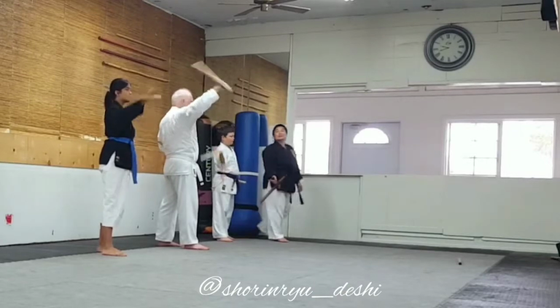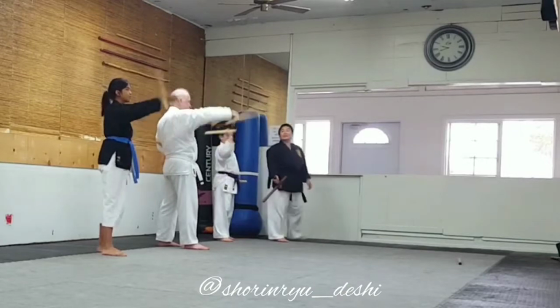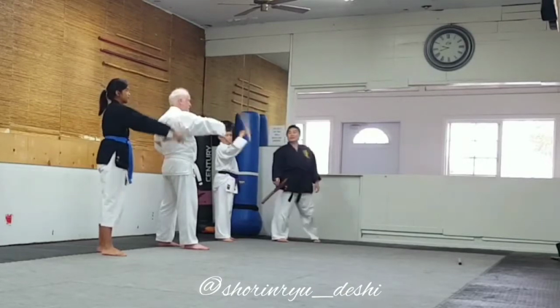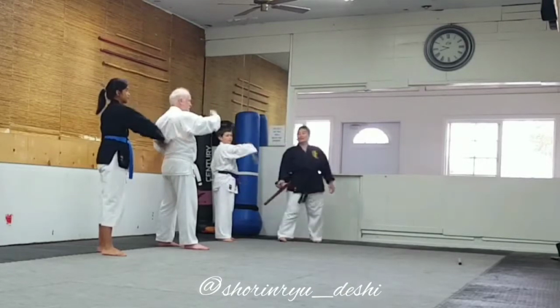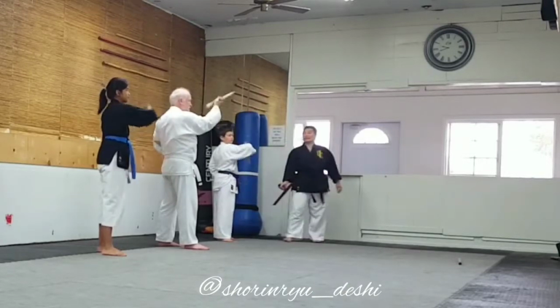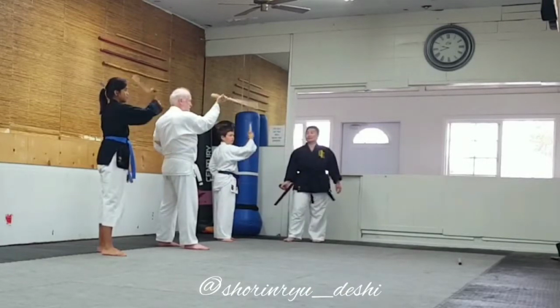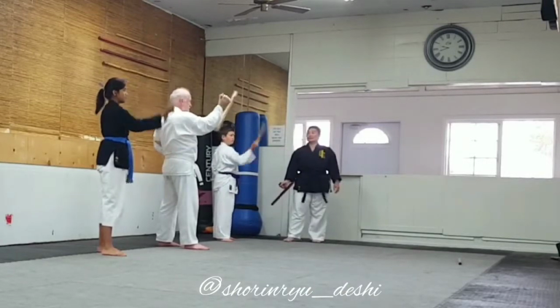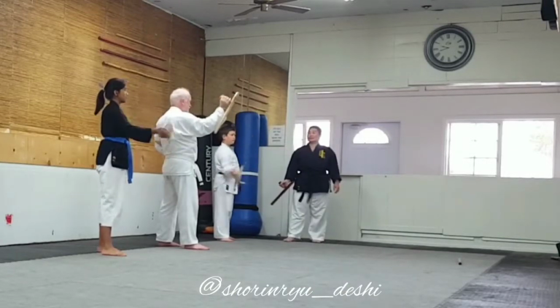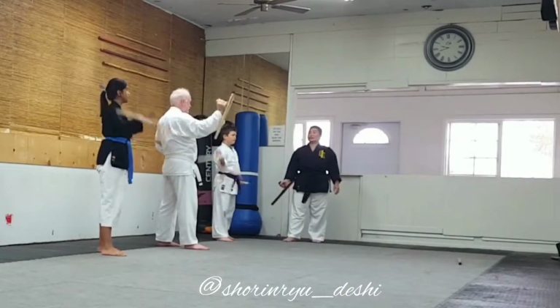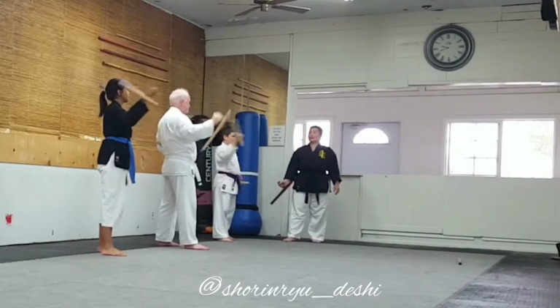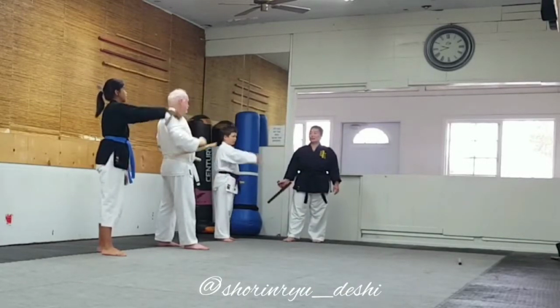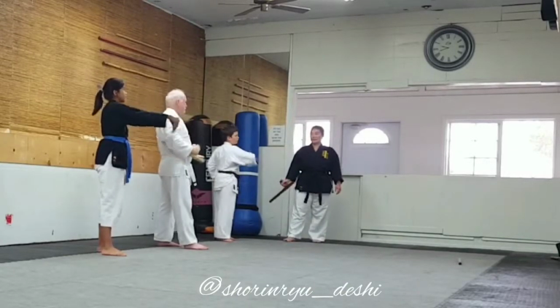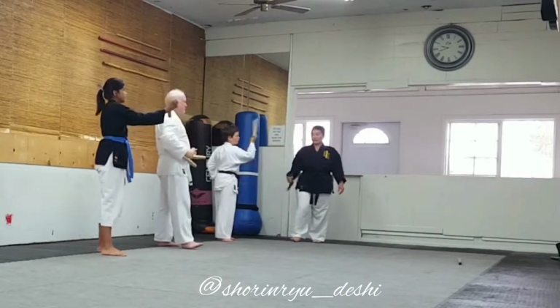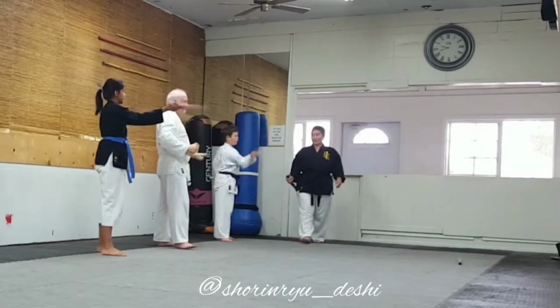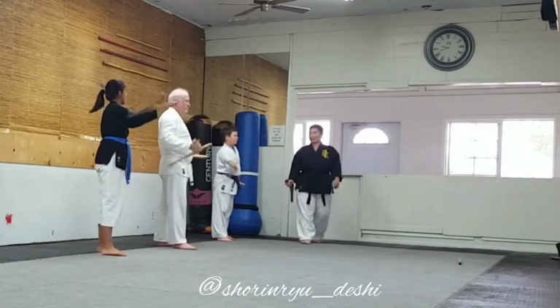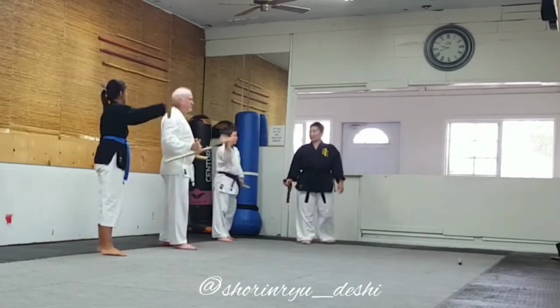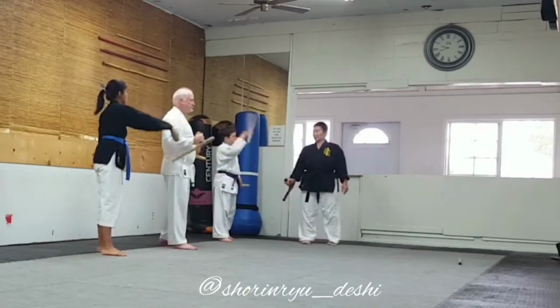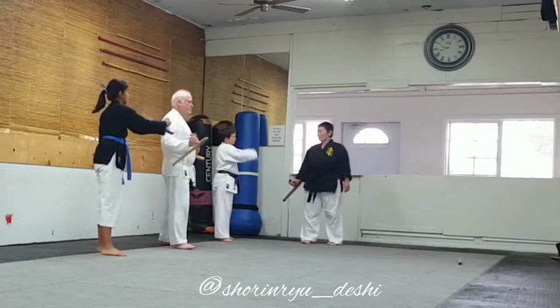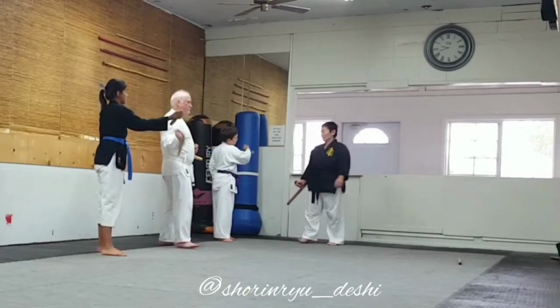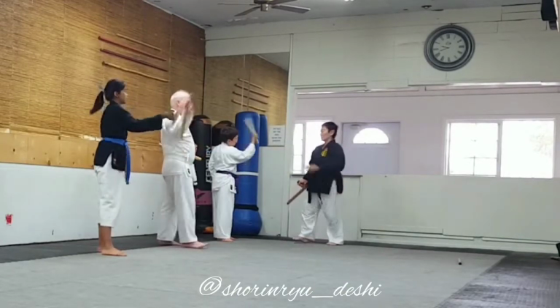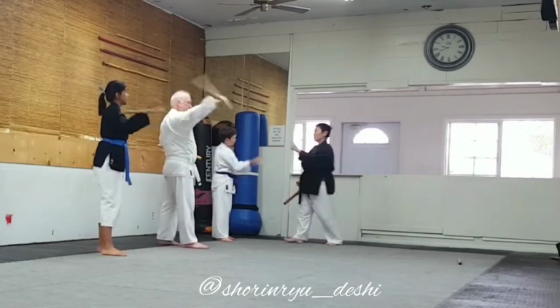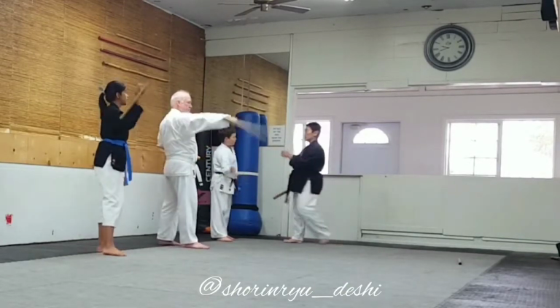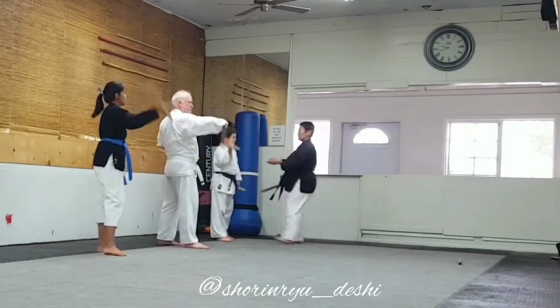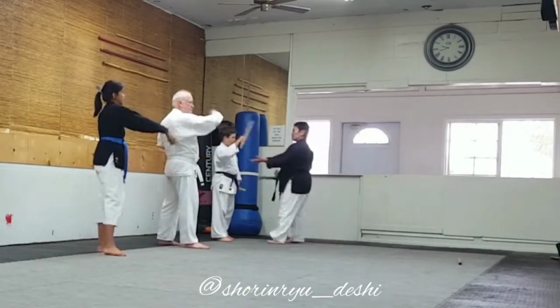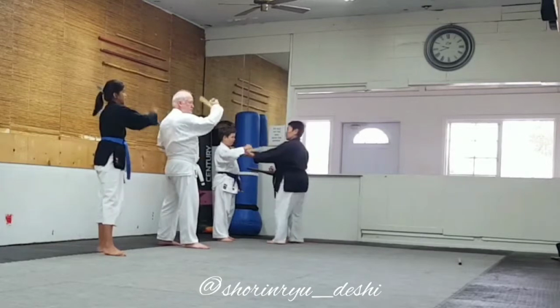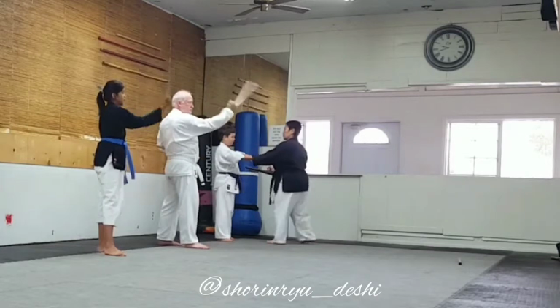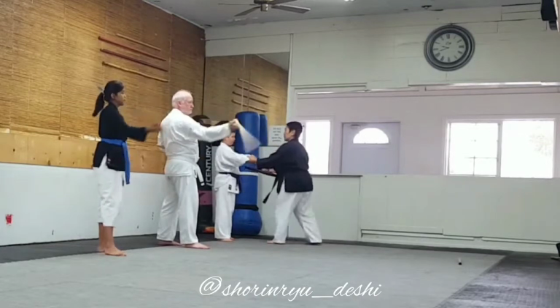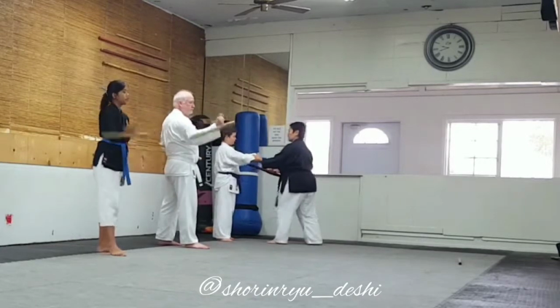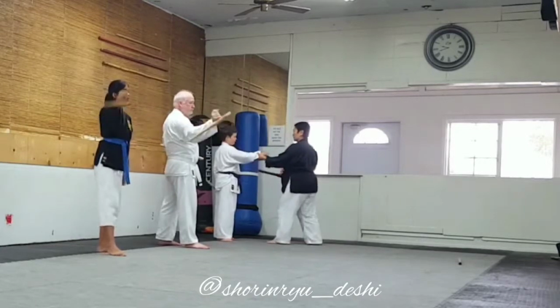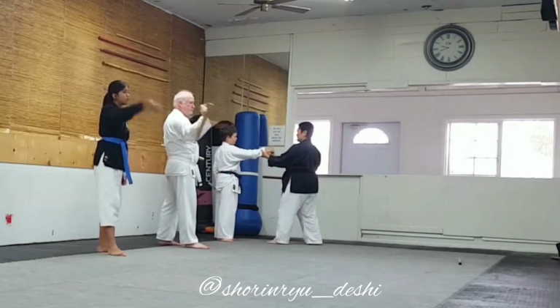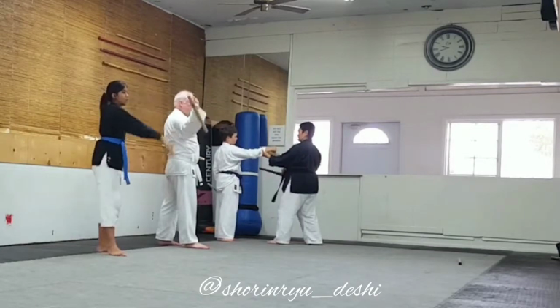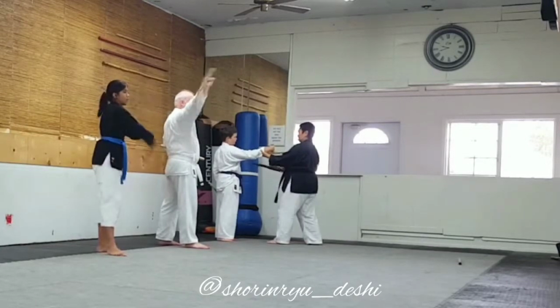Now do it a little faster. Keep your arms straight. Hold it up here.